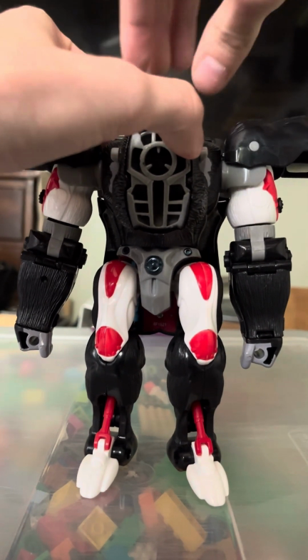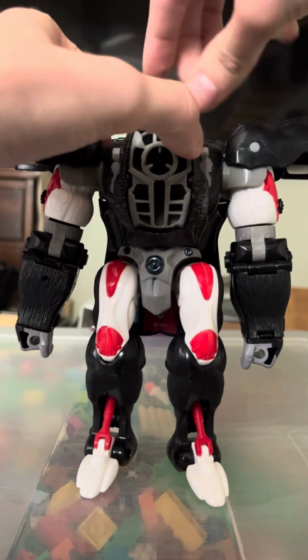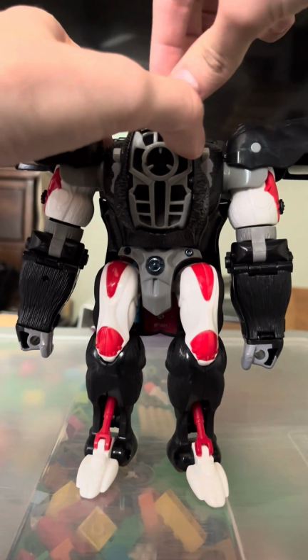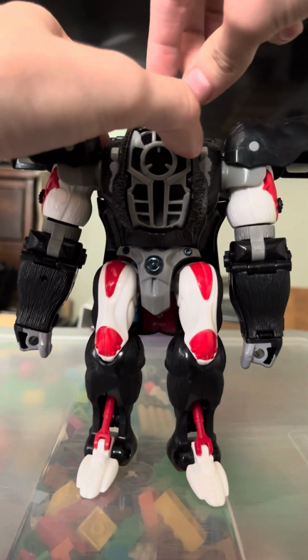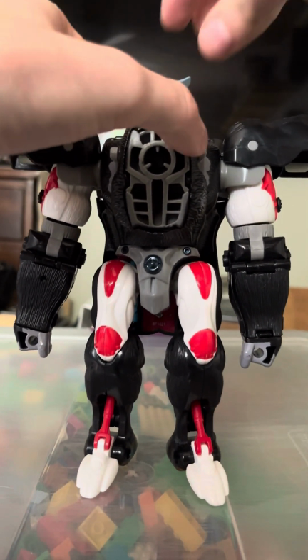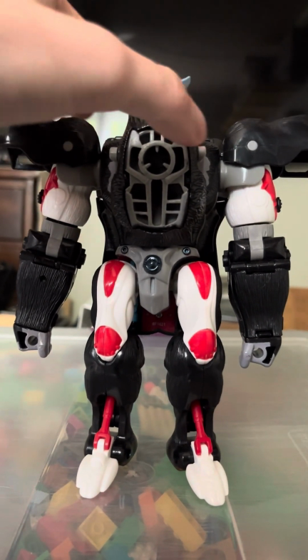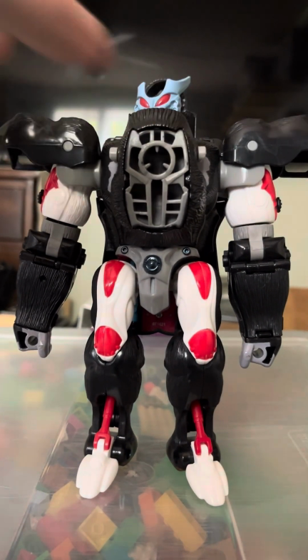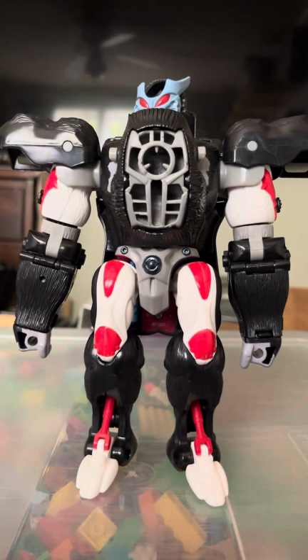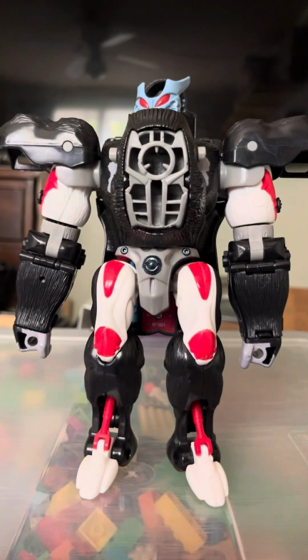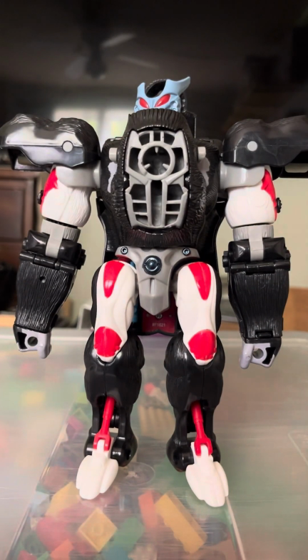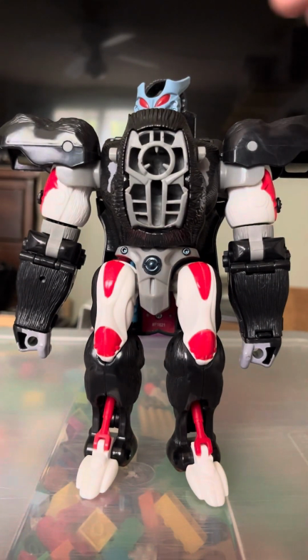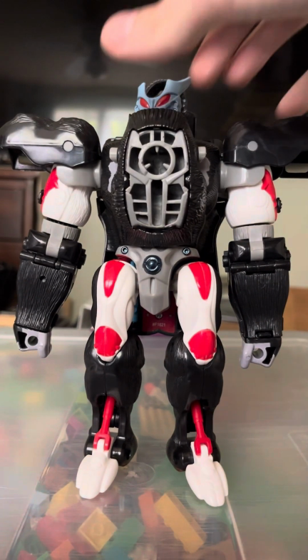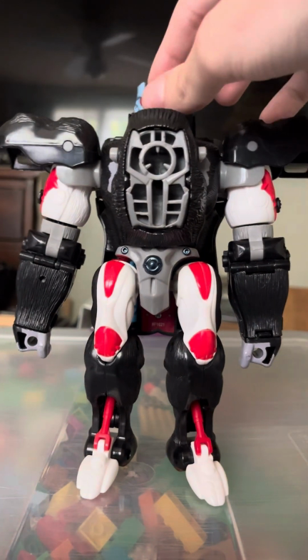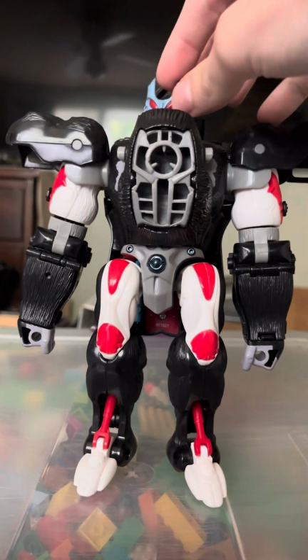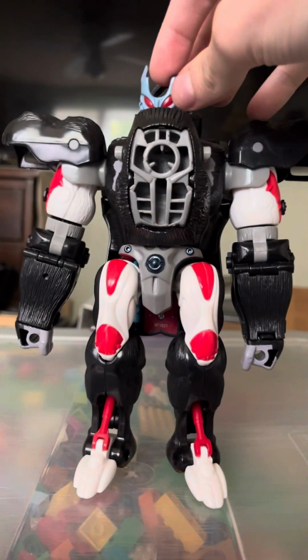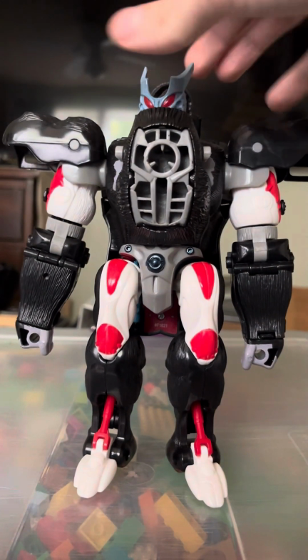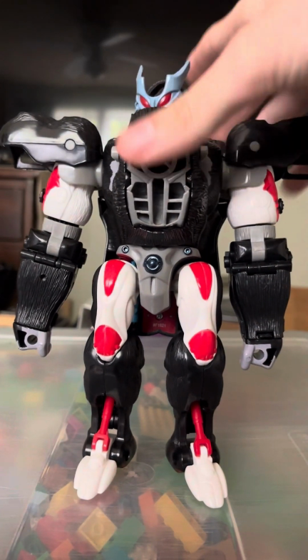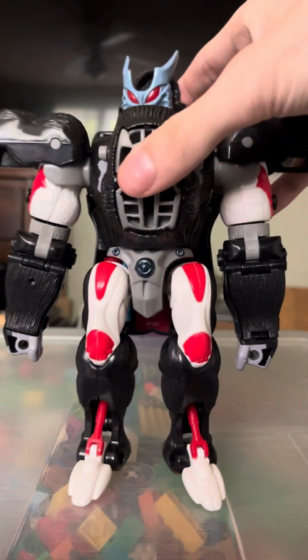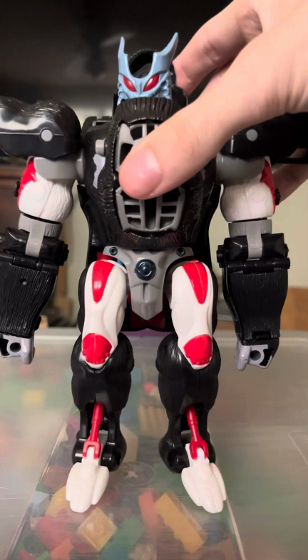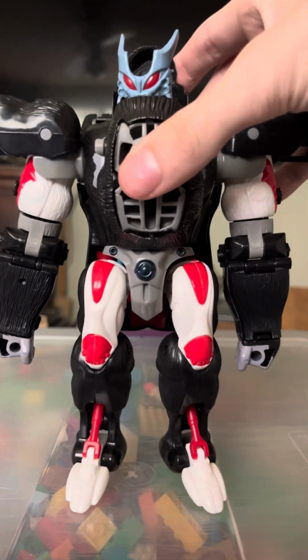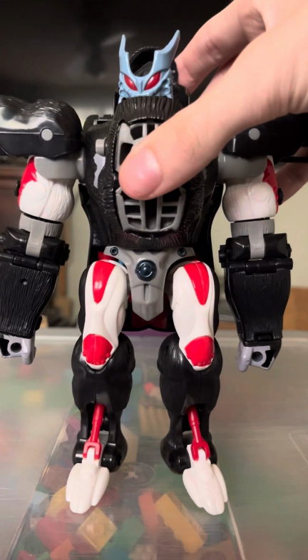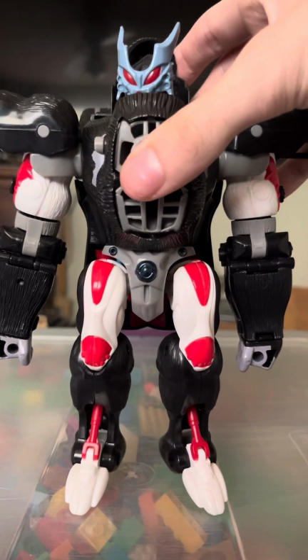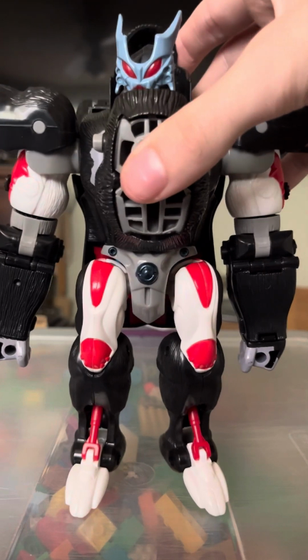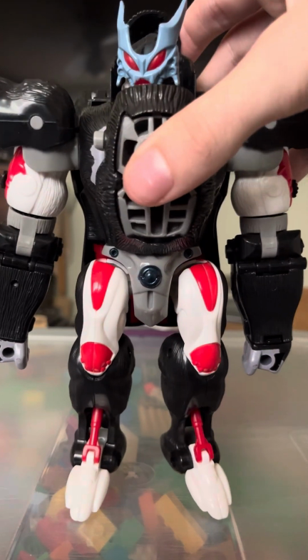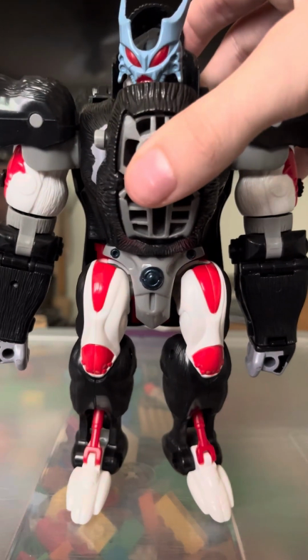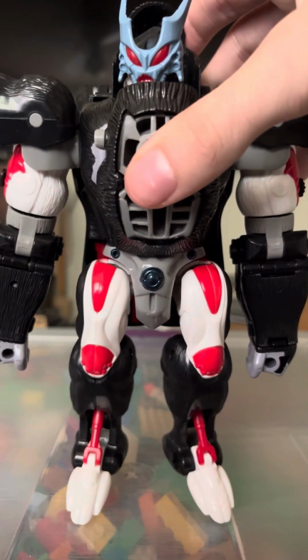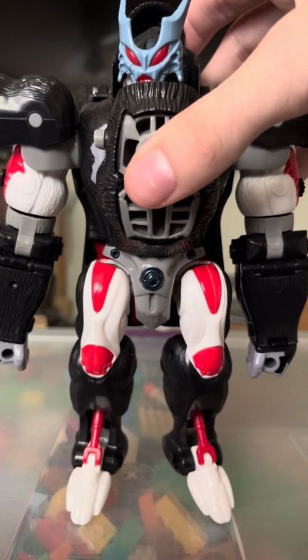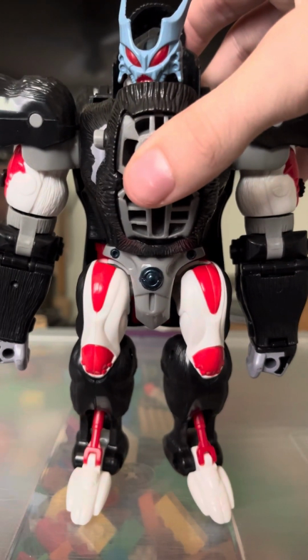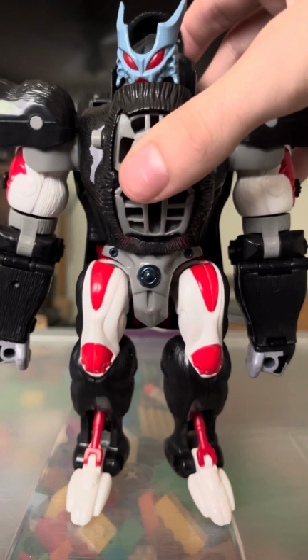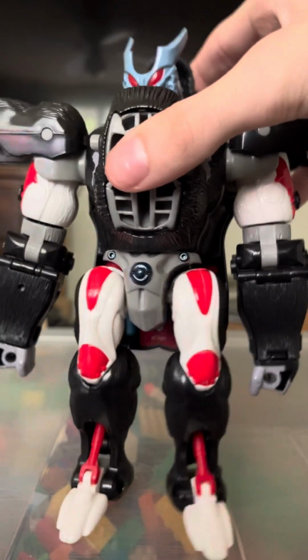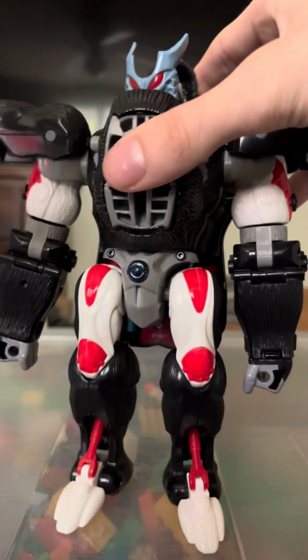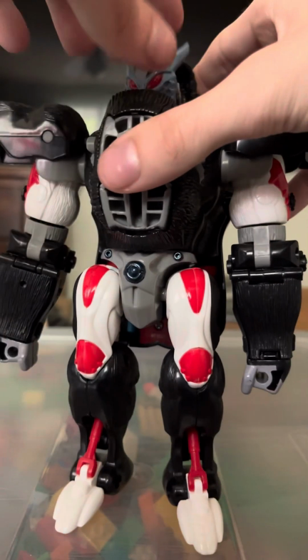Final gimmick: the mutant mask. Yeah, it's a bat face.